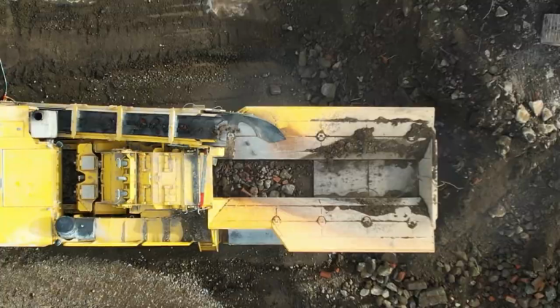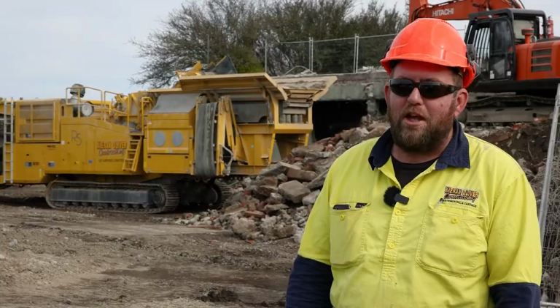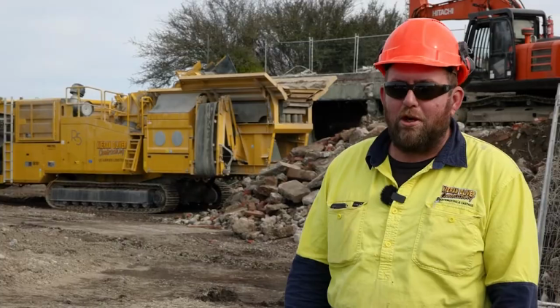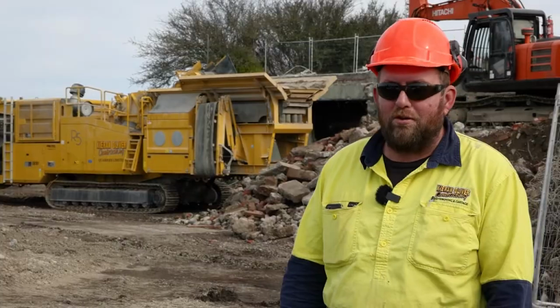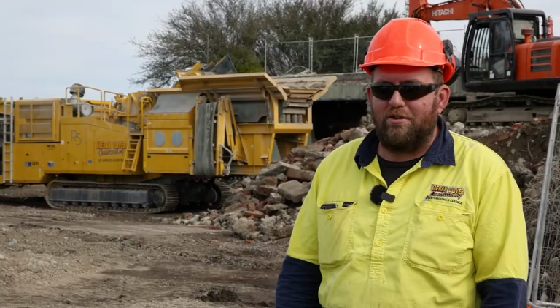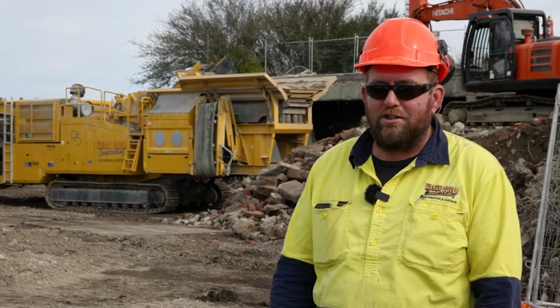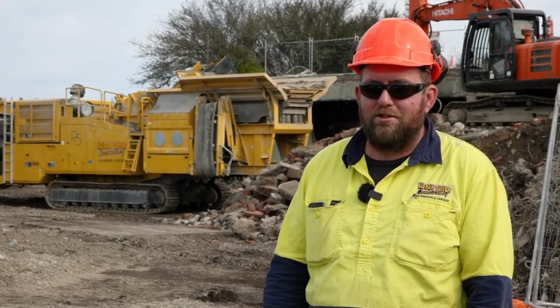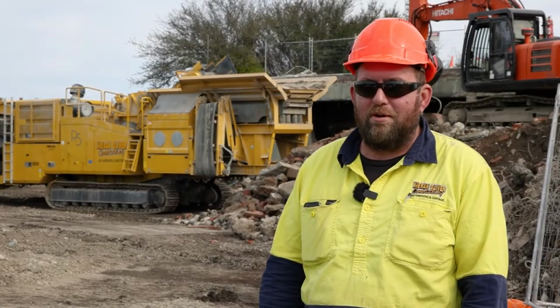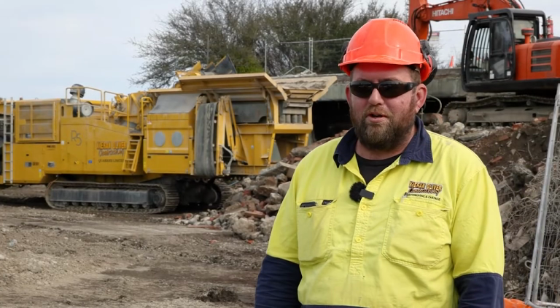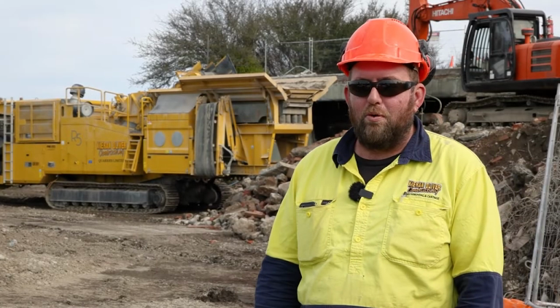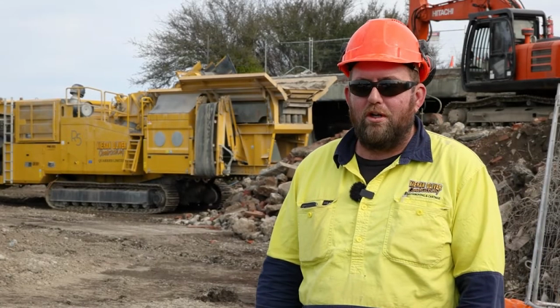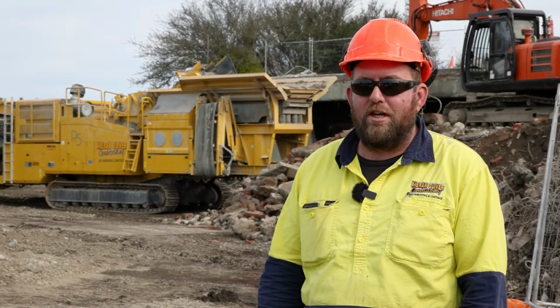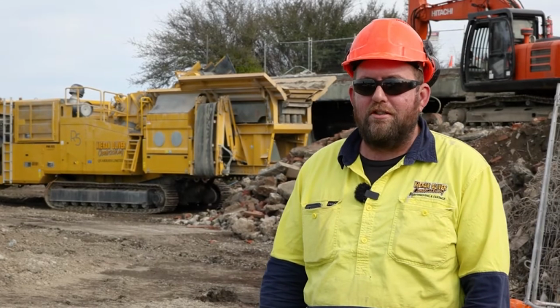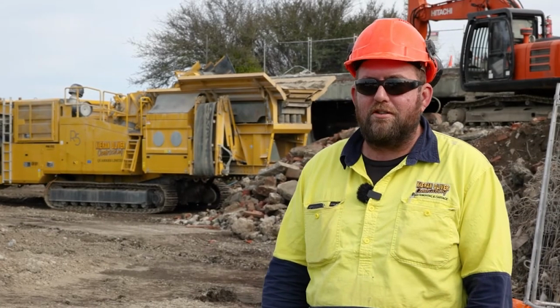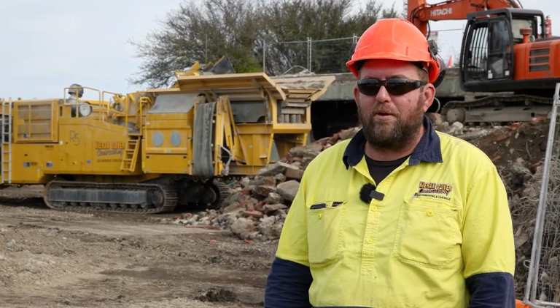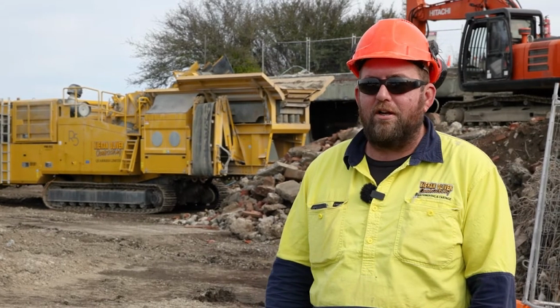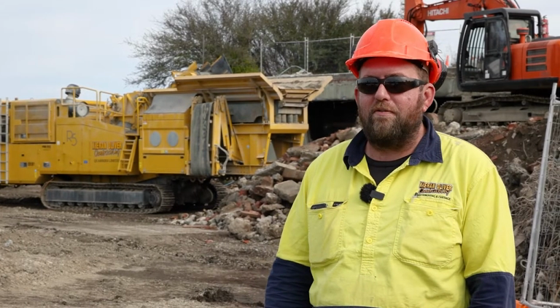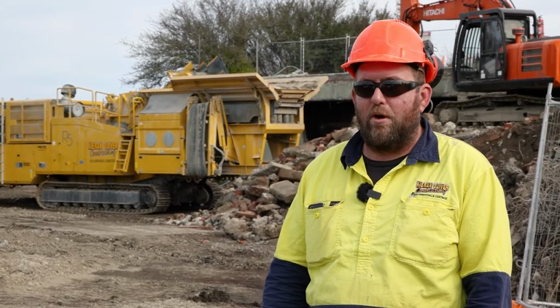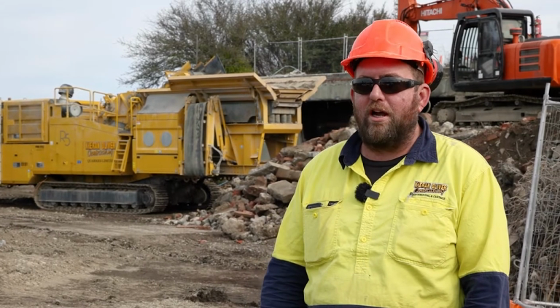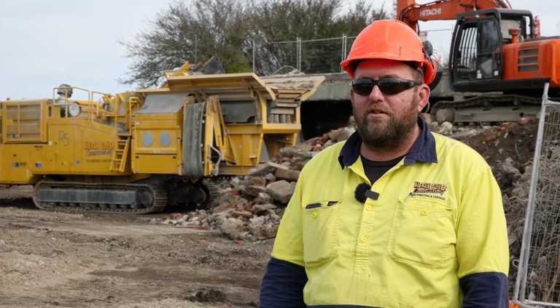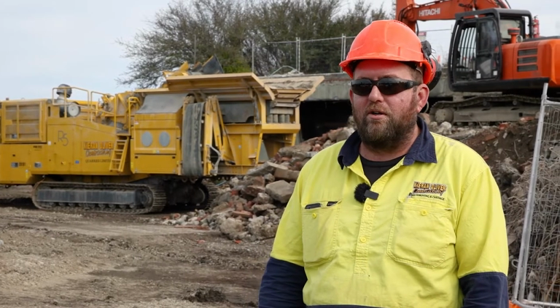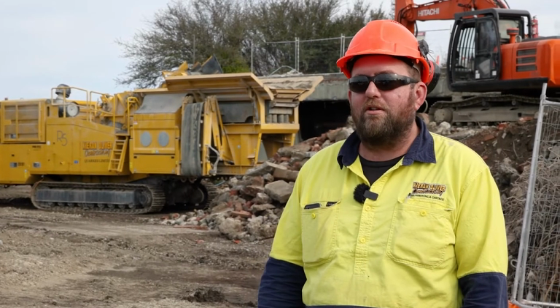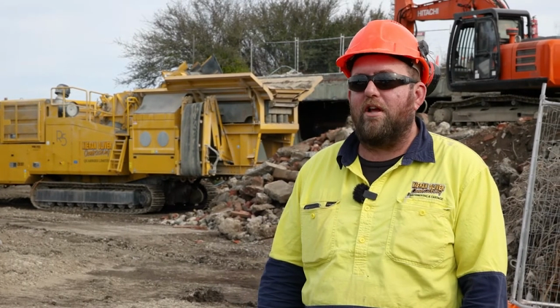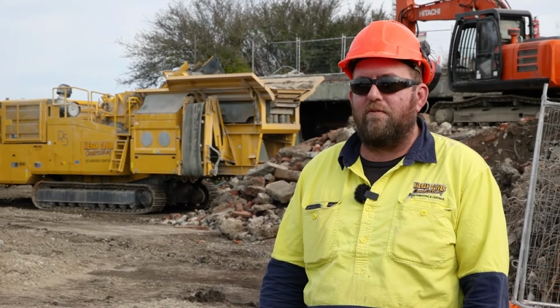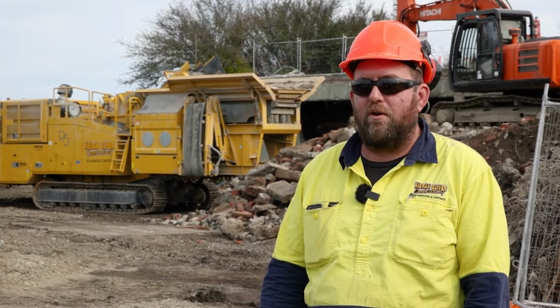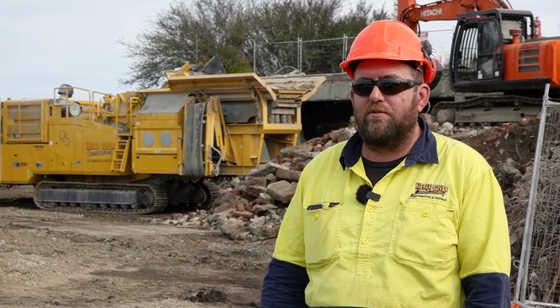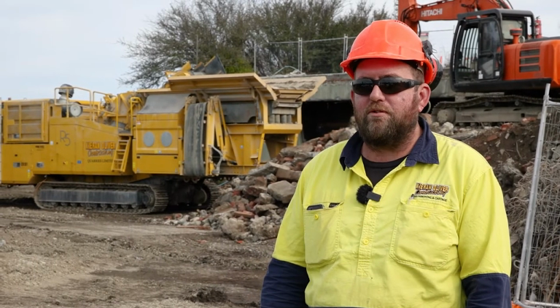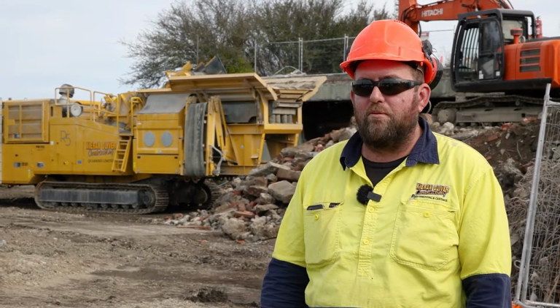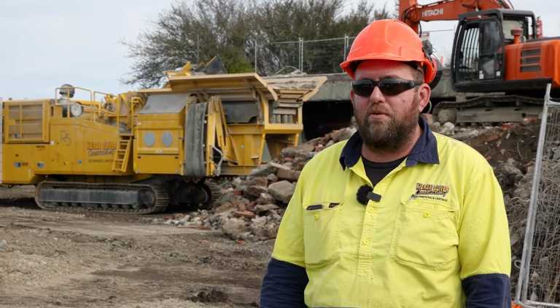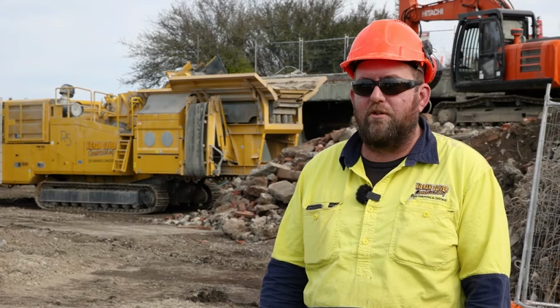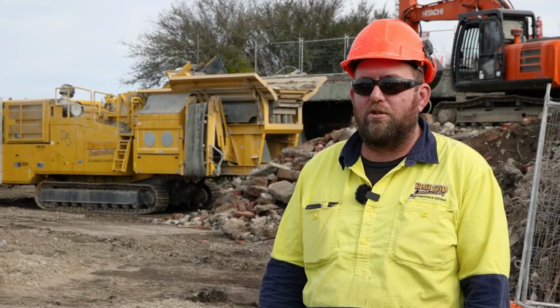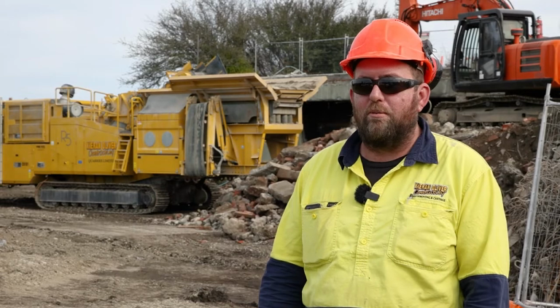Concrete crushing is a bit of an acquired taste, but if you are going to do it, the R5's the boy for the job.